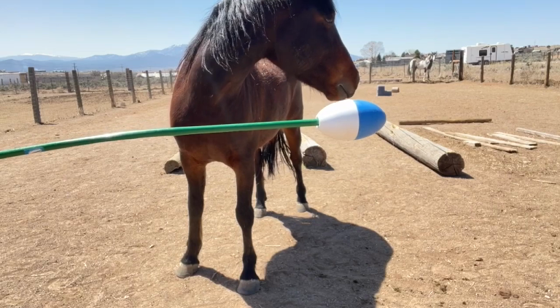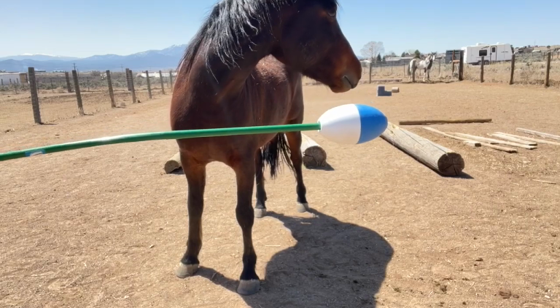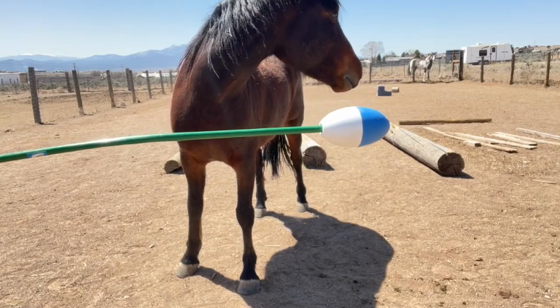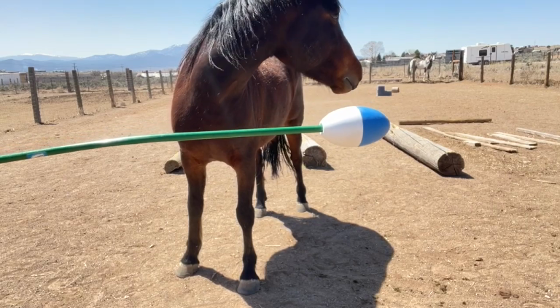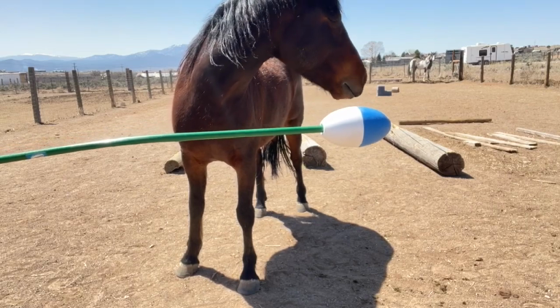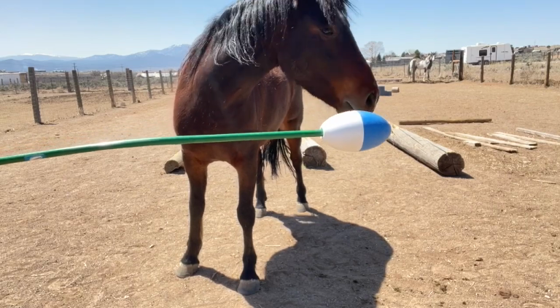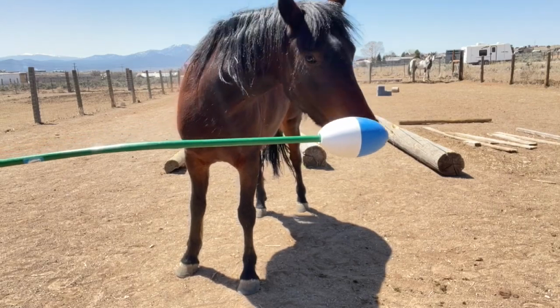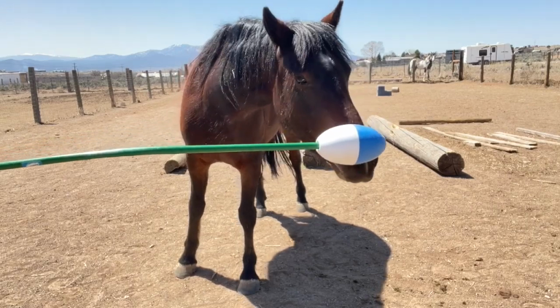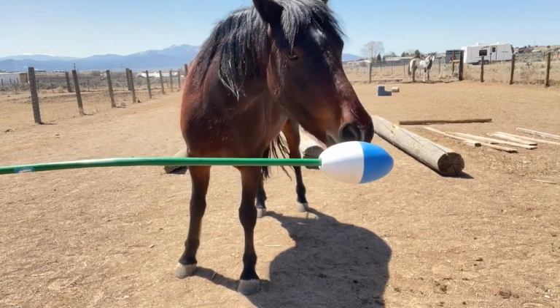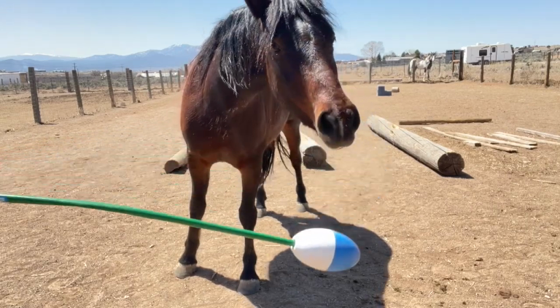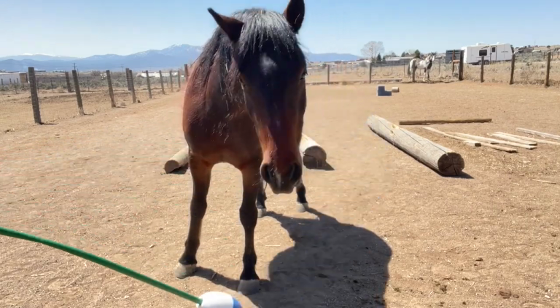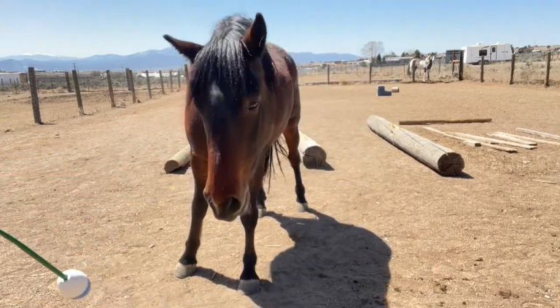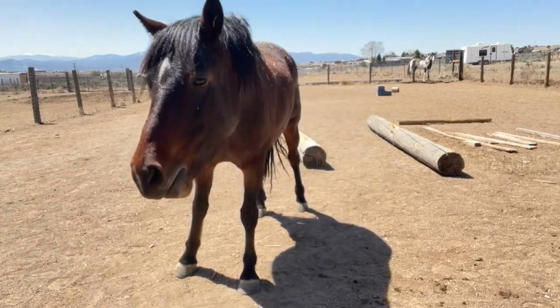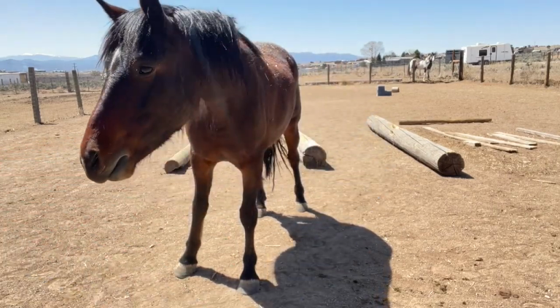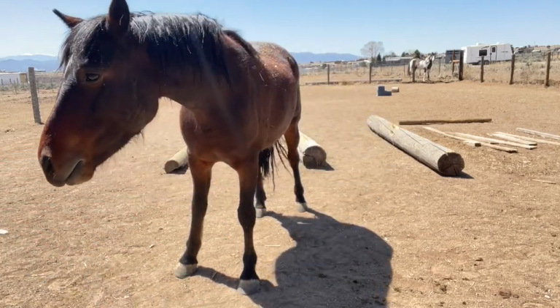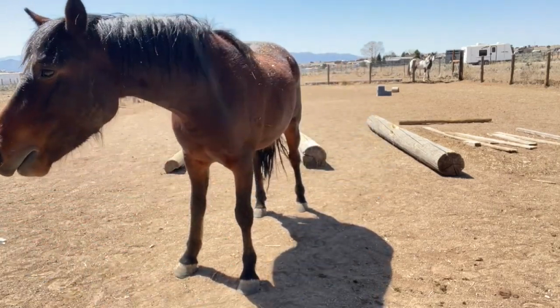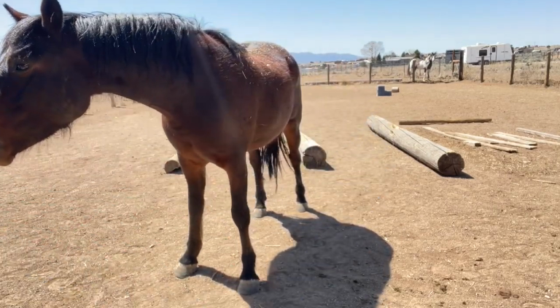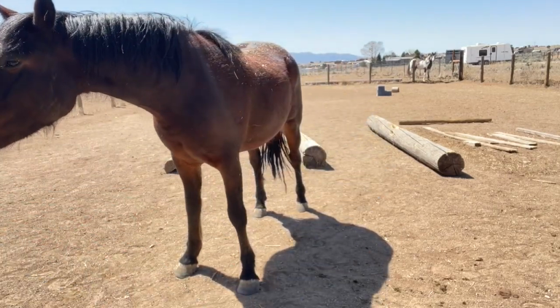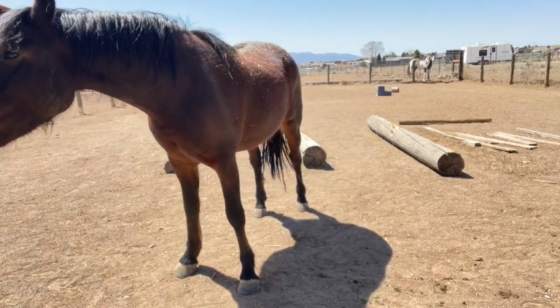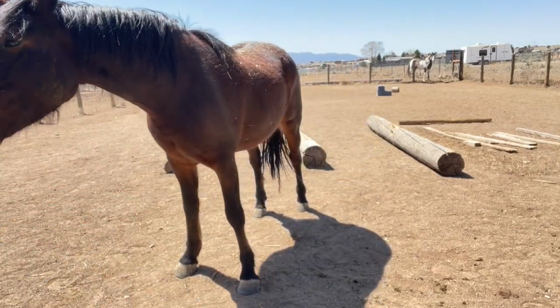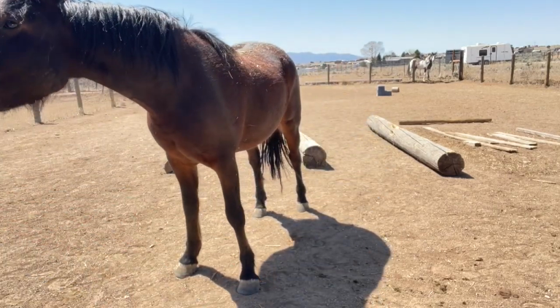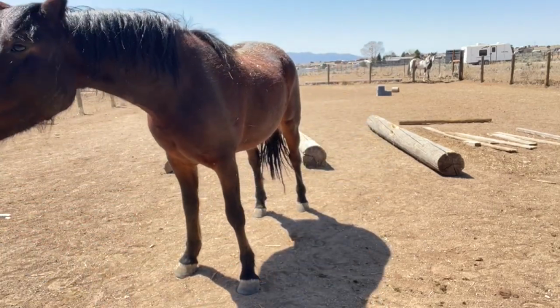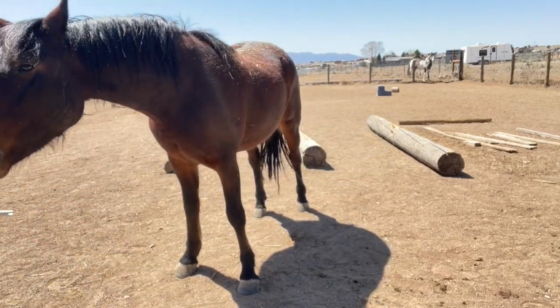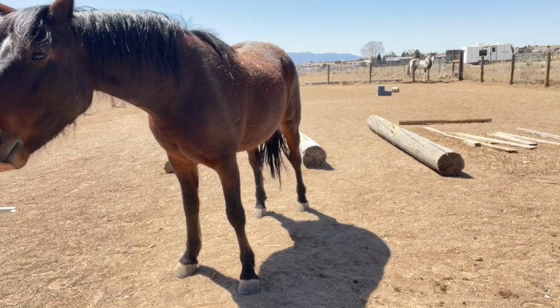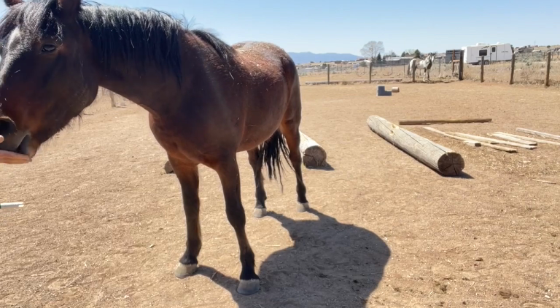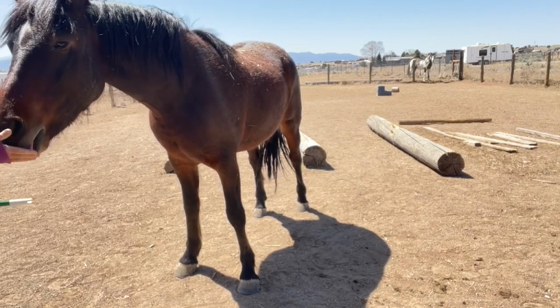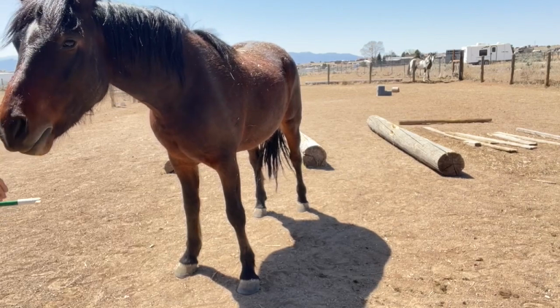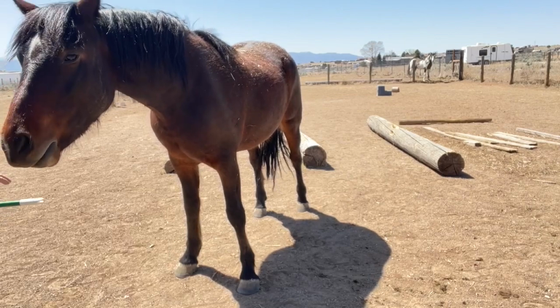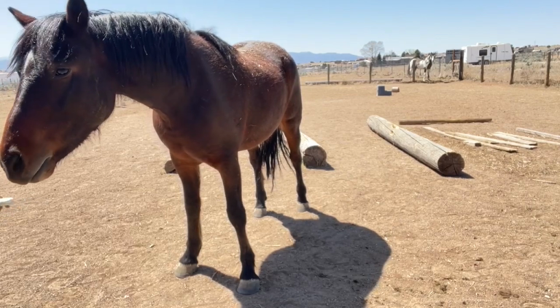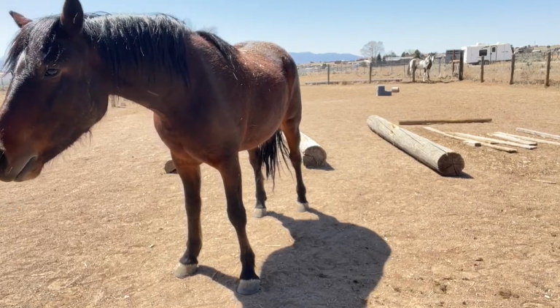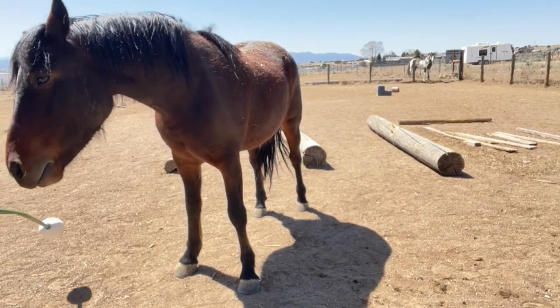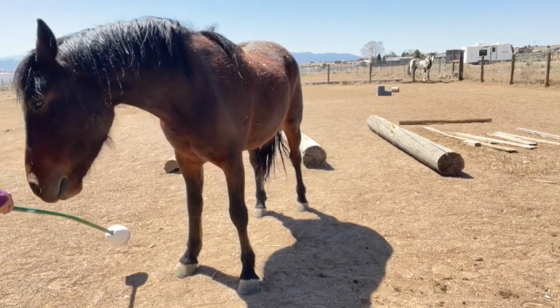Here I'm using a homemade target — I took an old broom handle and bought one of those marine floats and stuck it on the end.